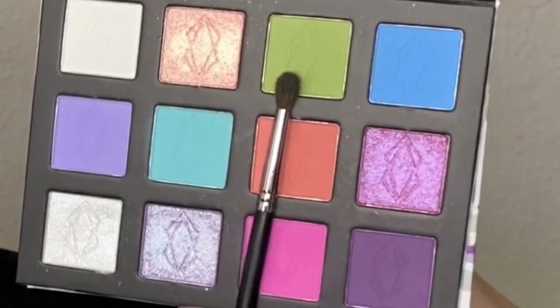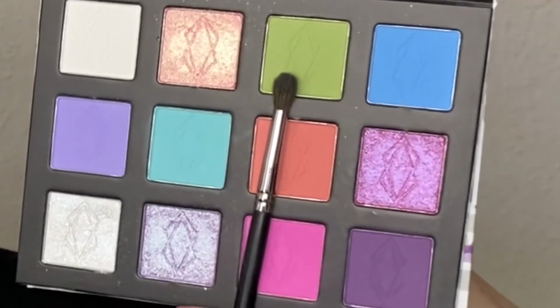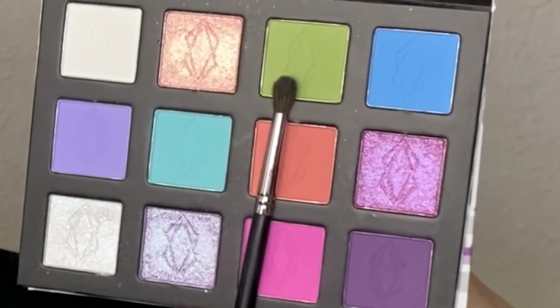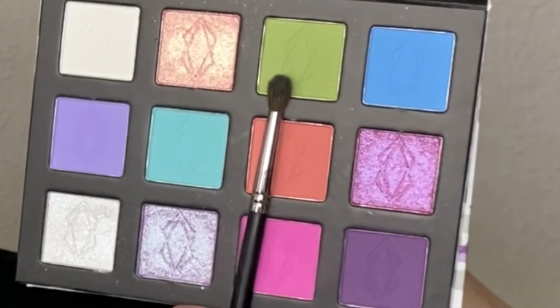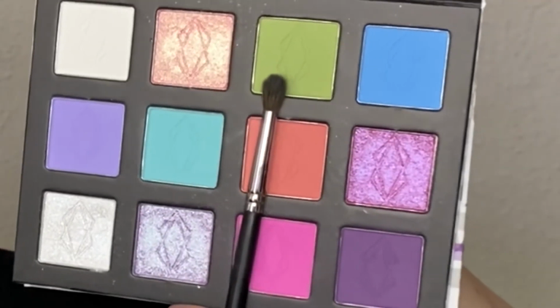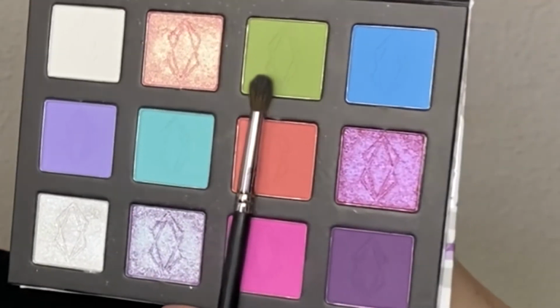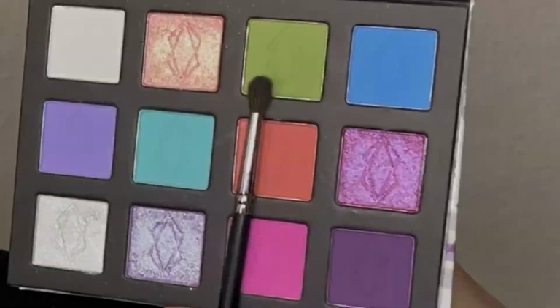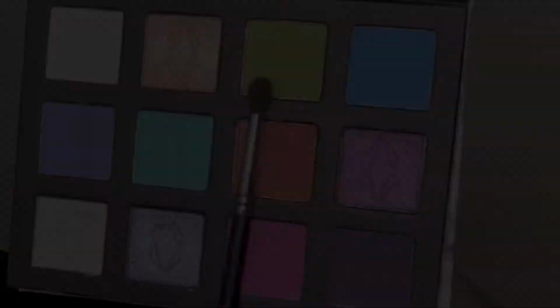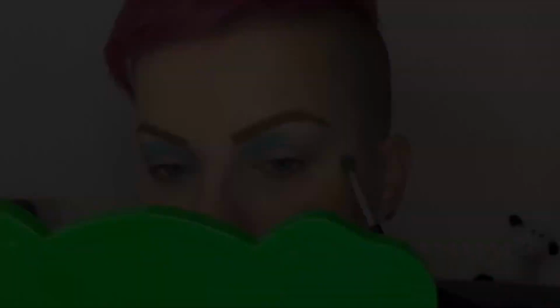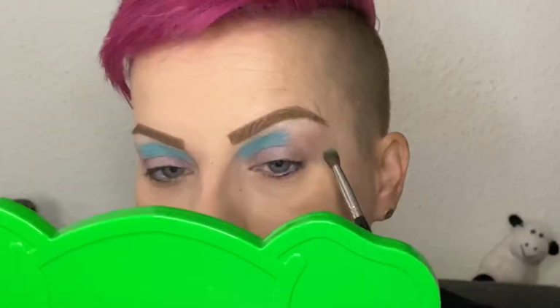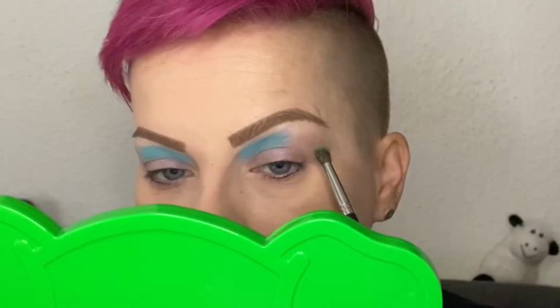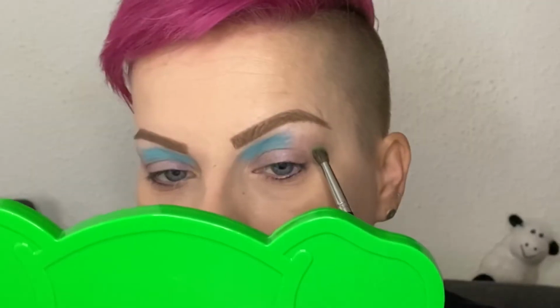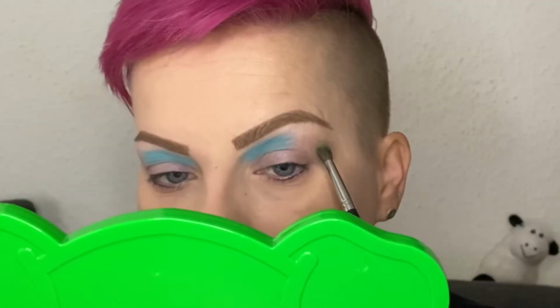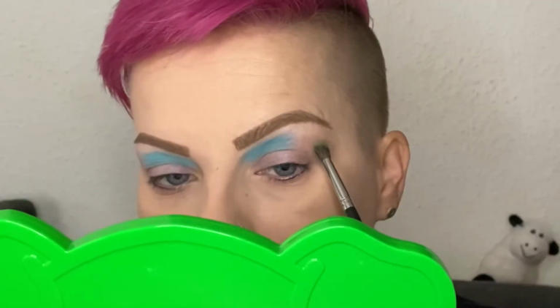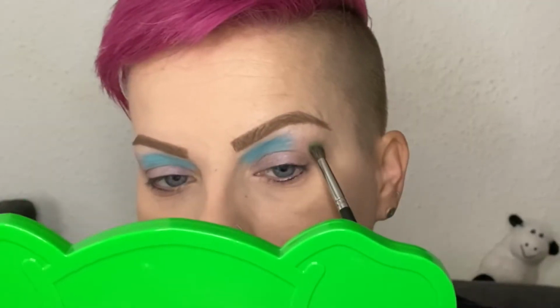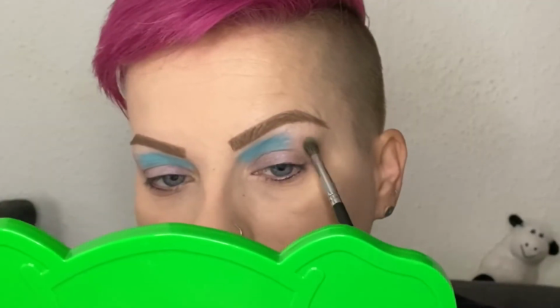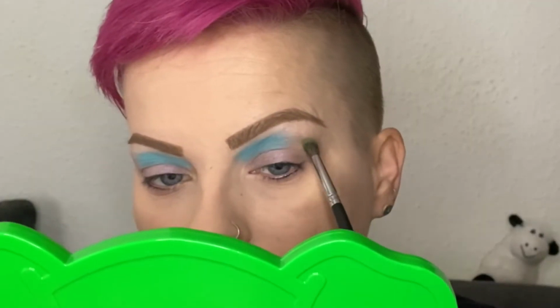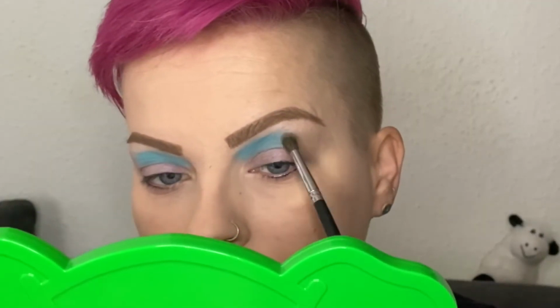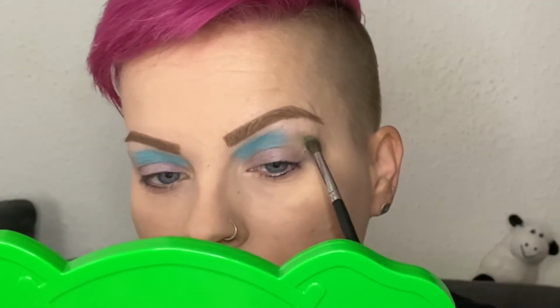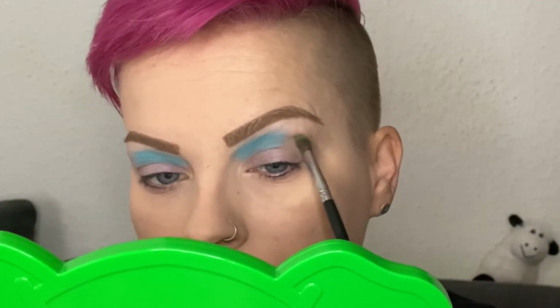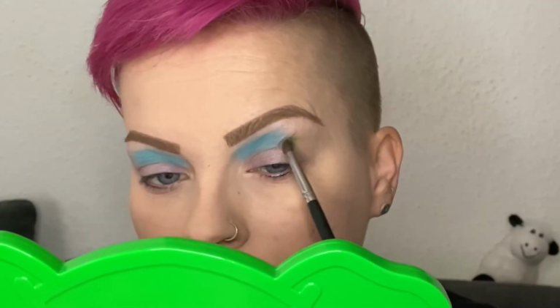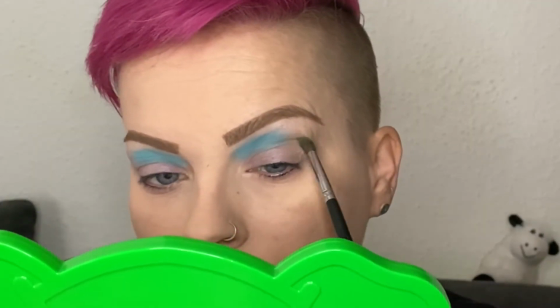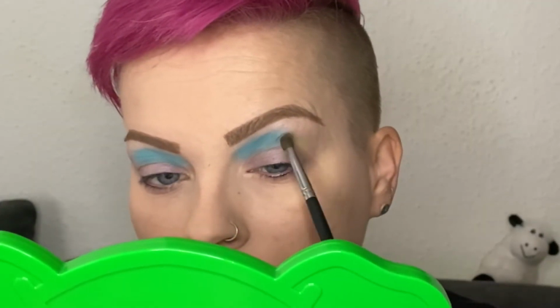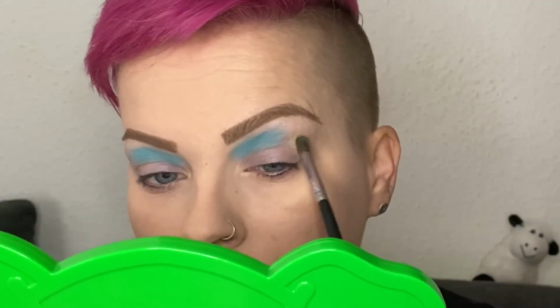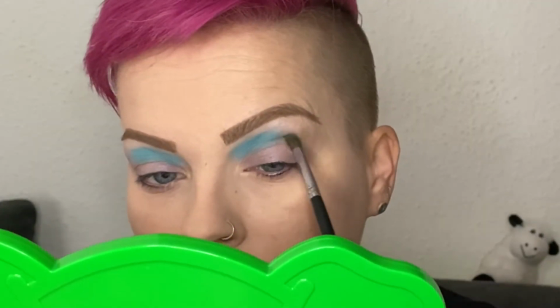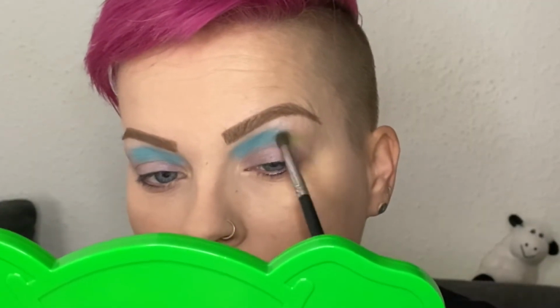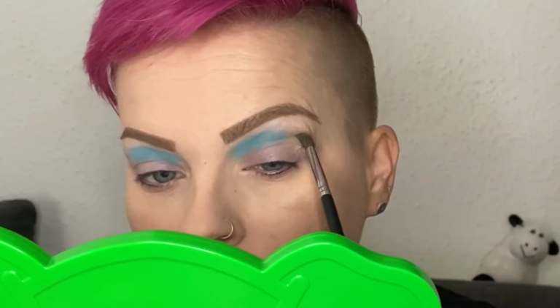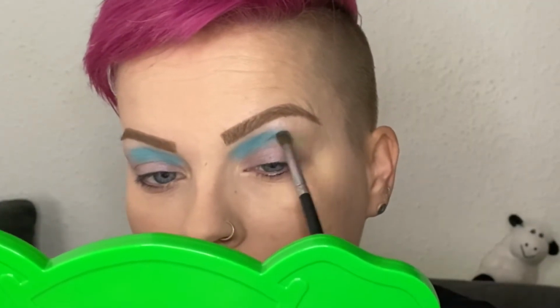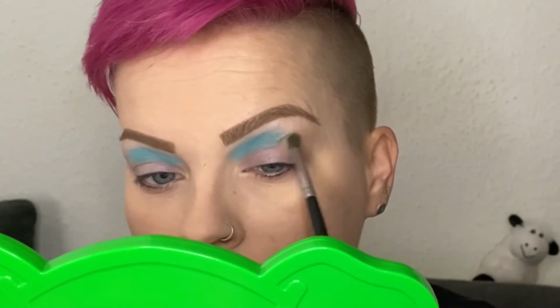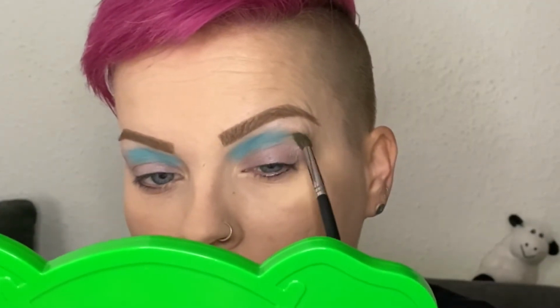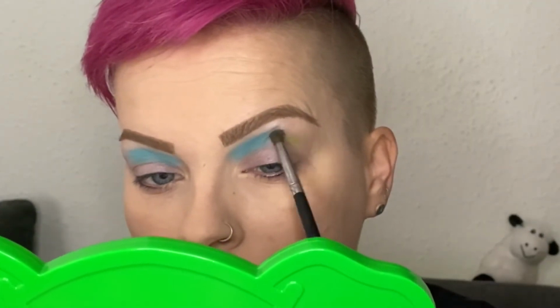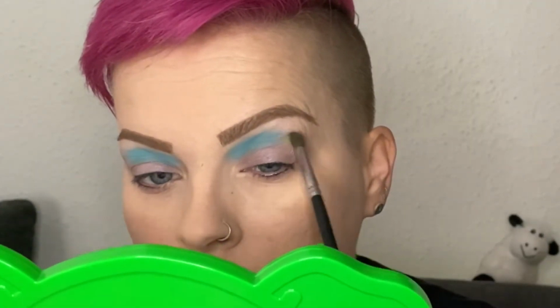On the outer half of my crease, I'm going in with Replica, which is this nice light green.